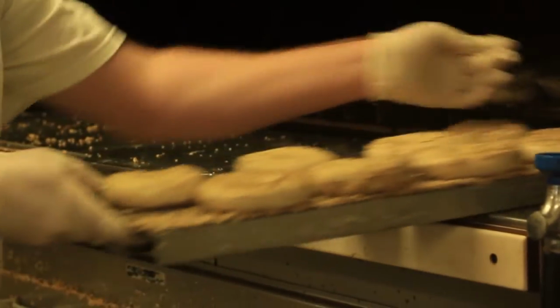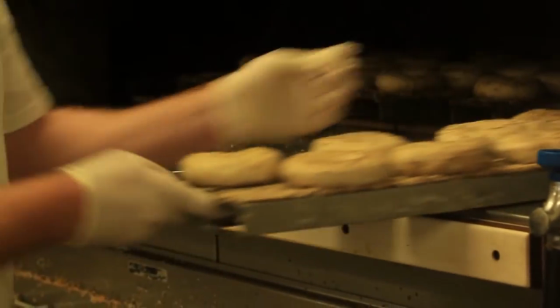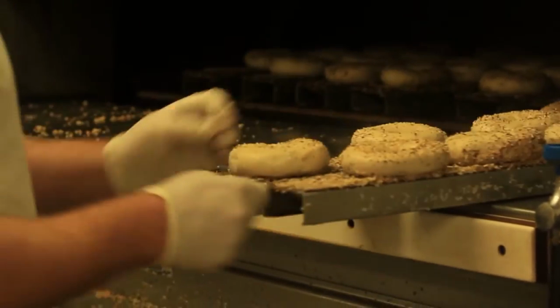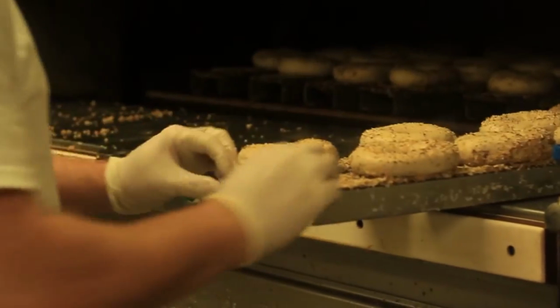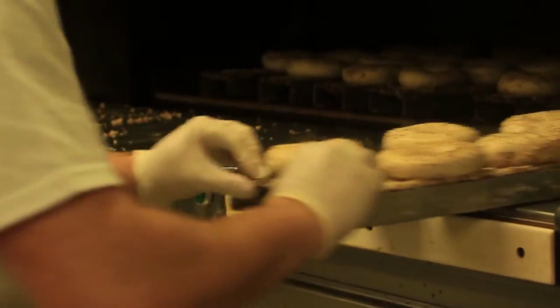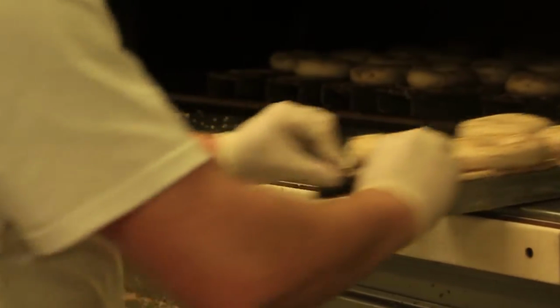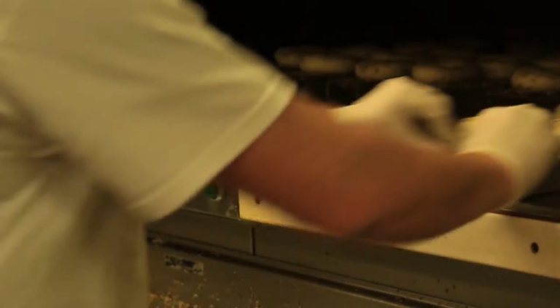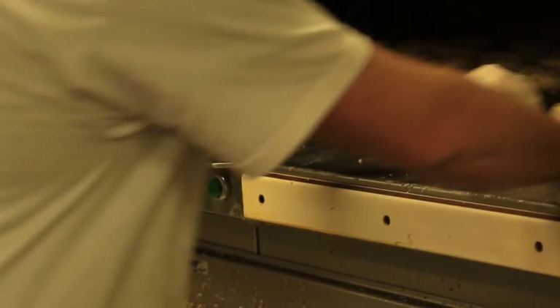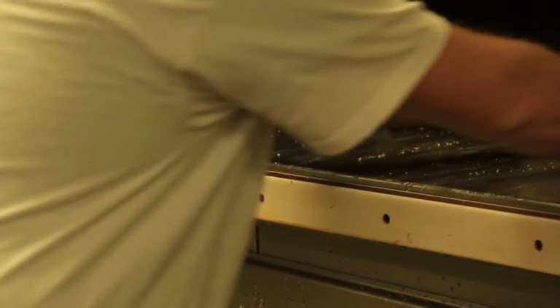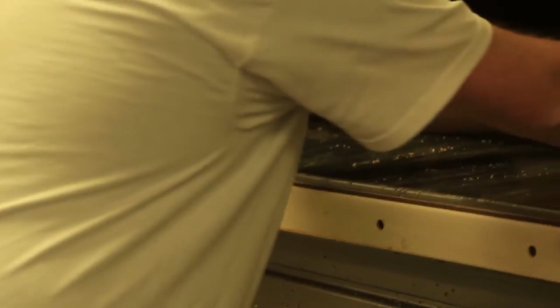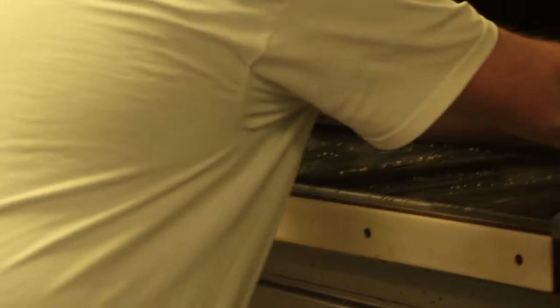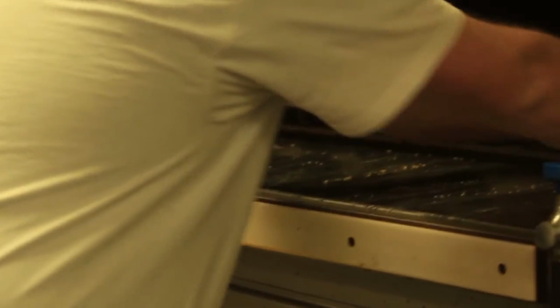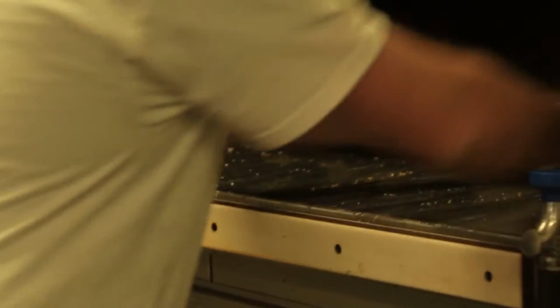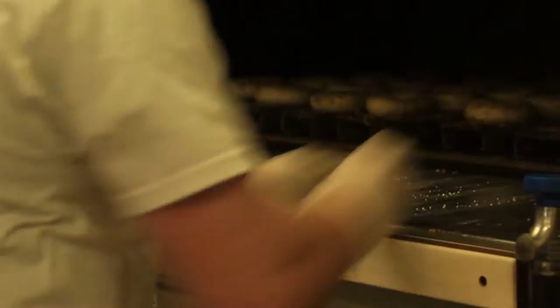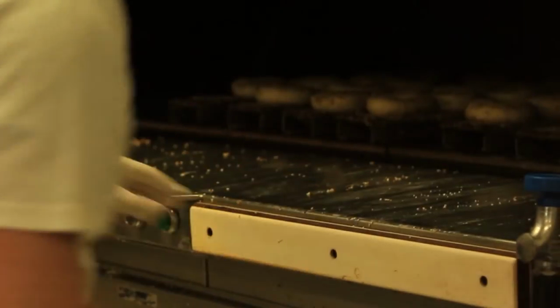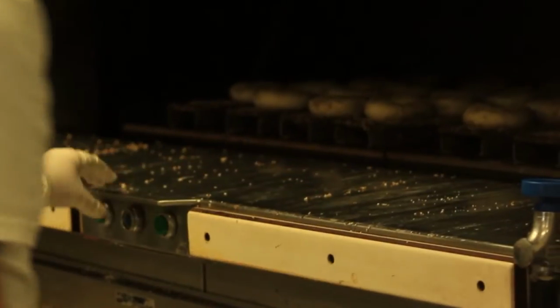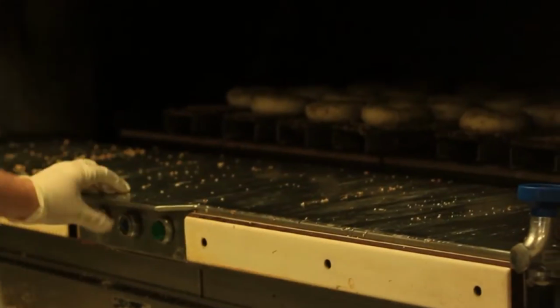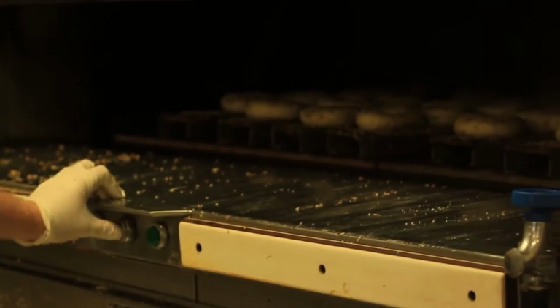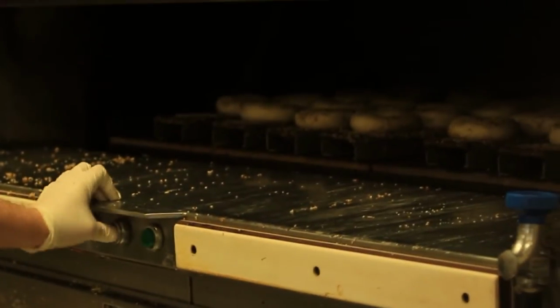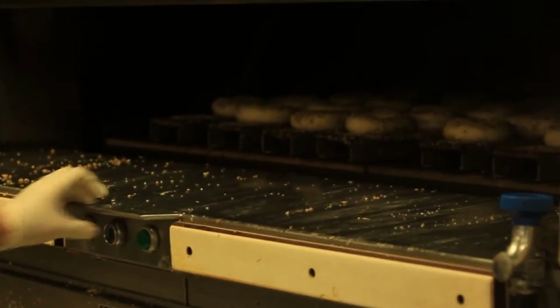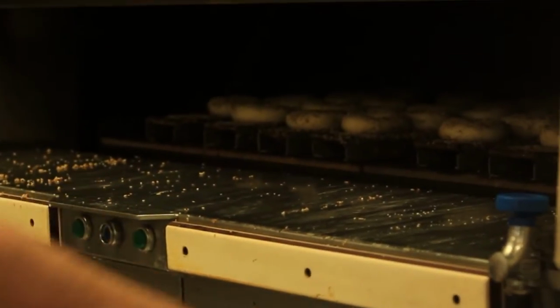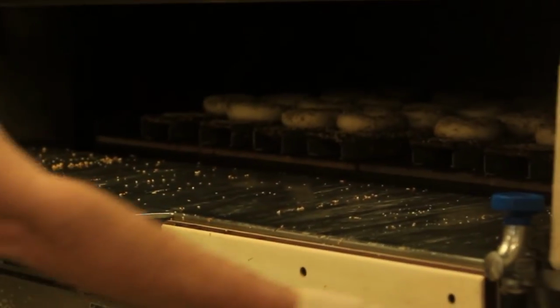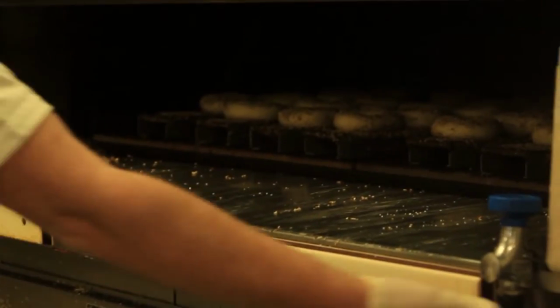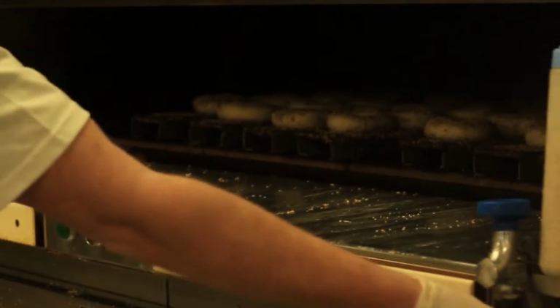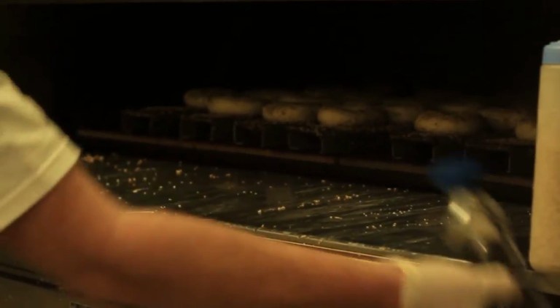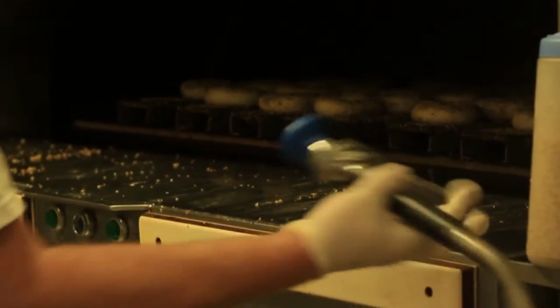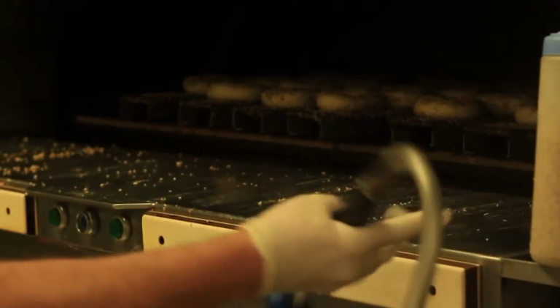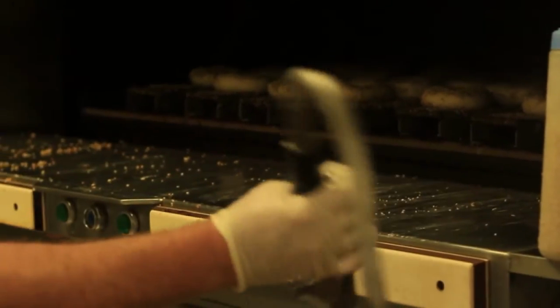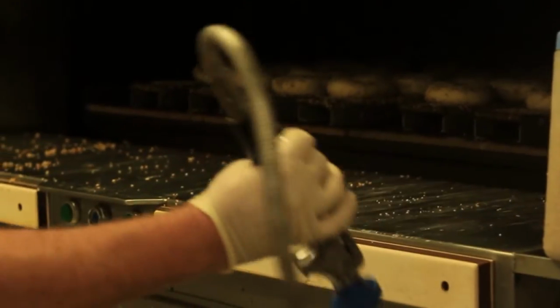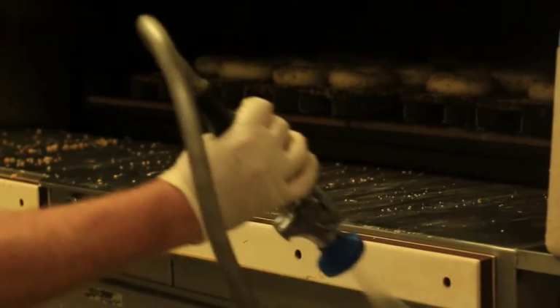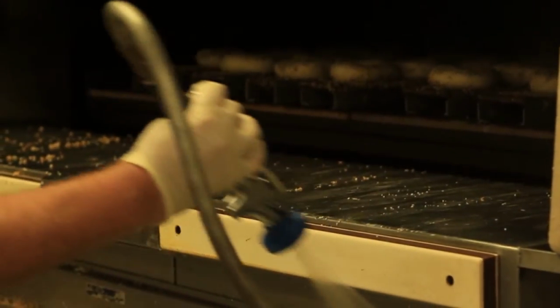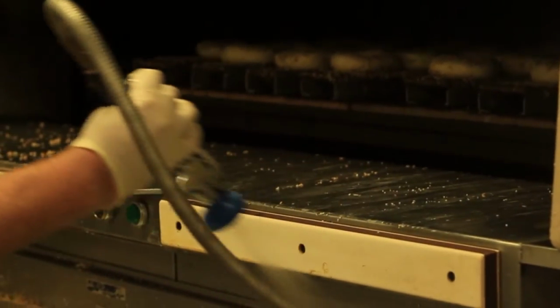Then, the bagels are loaded into a 500 degree oven and baked until they are golden brown.